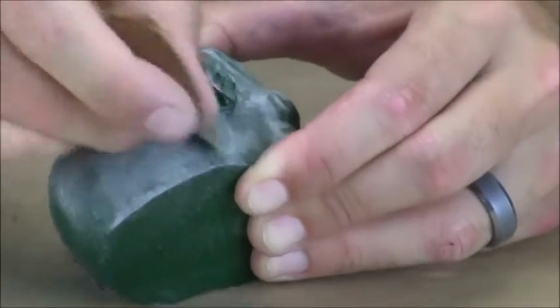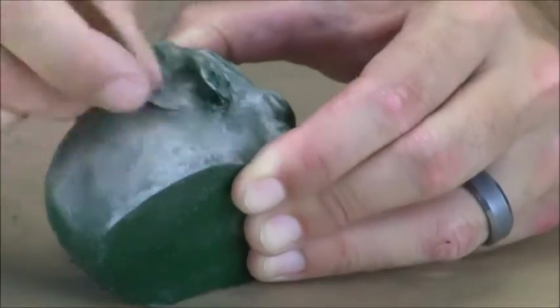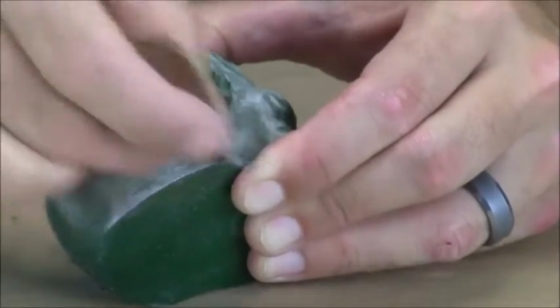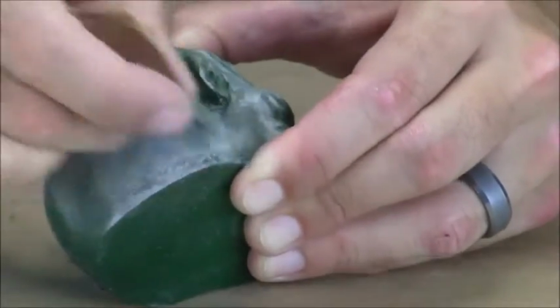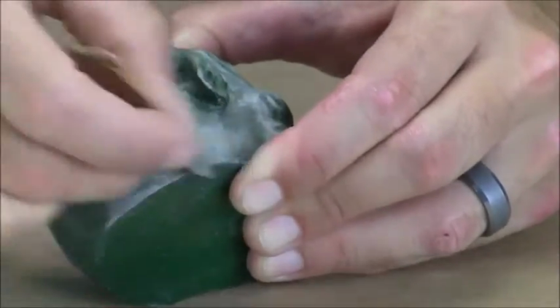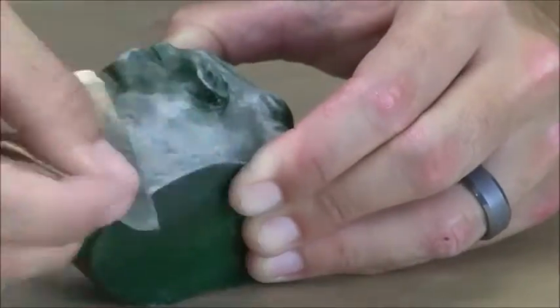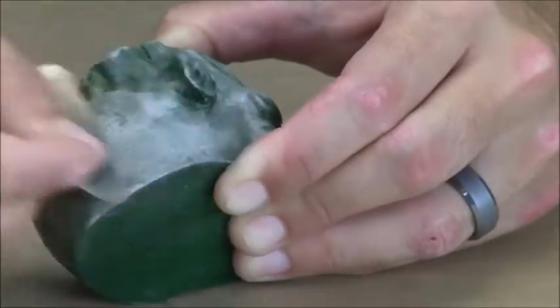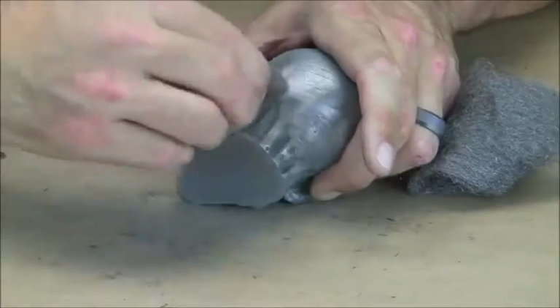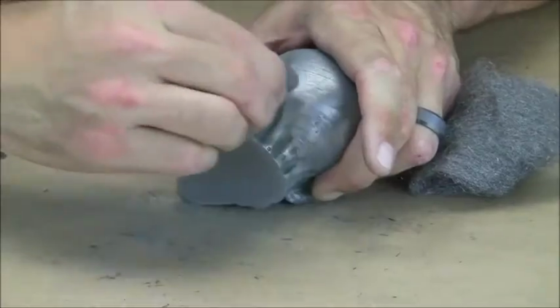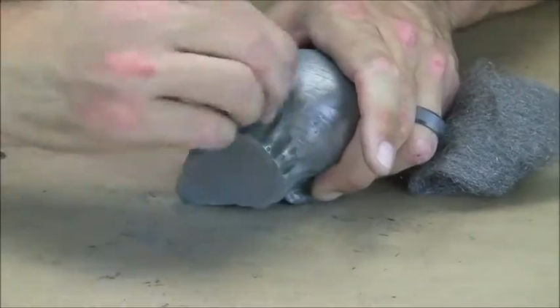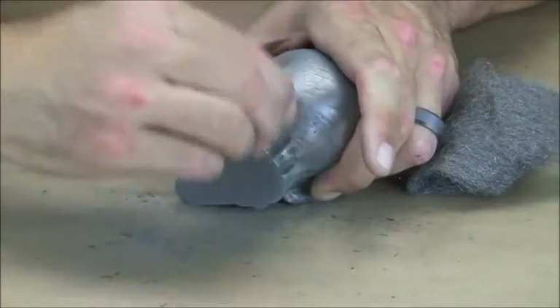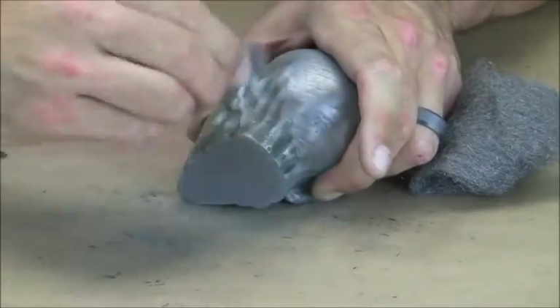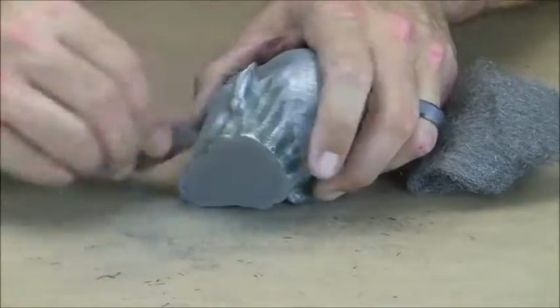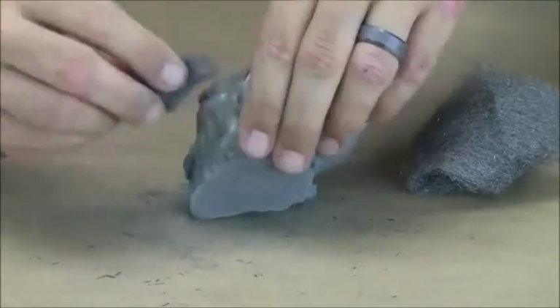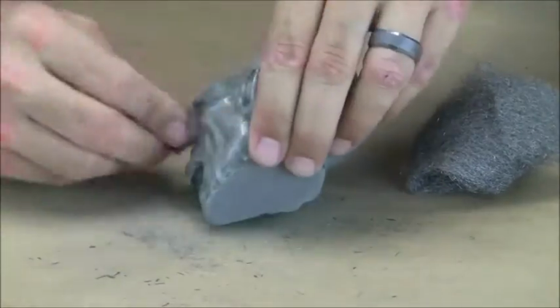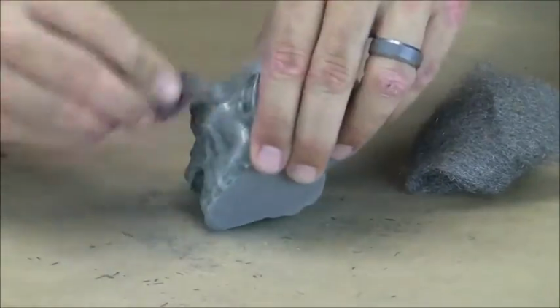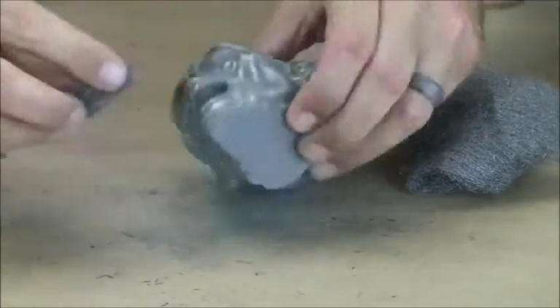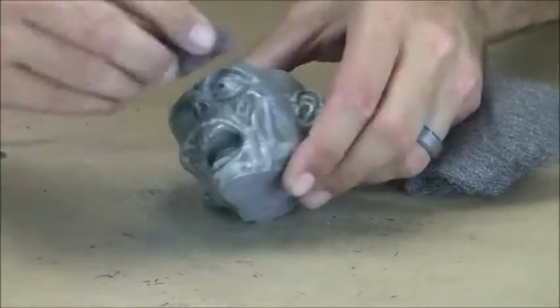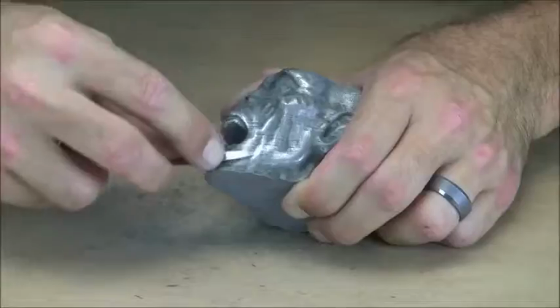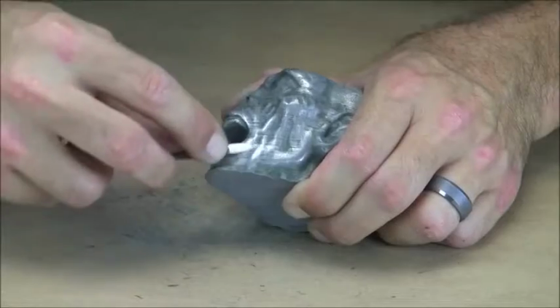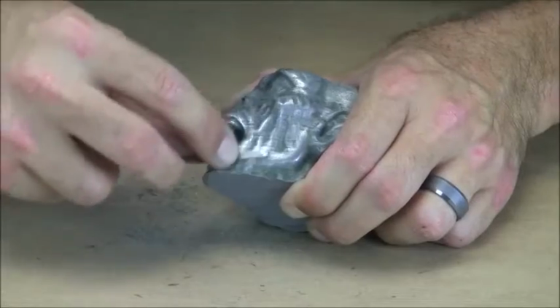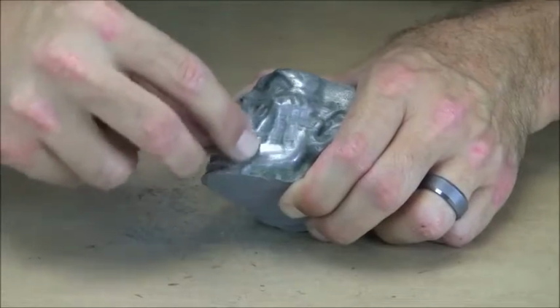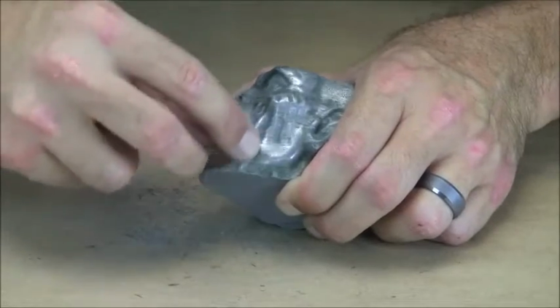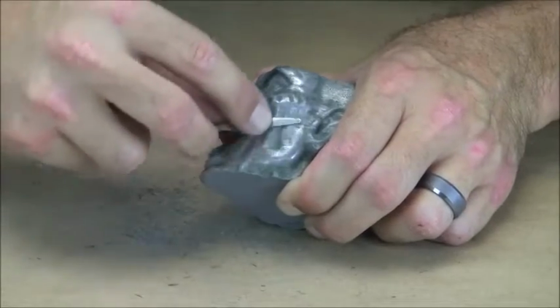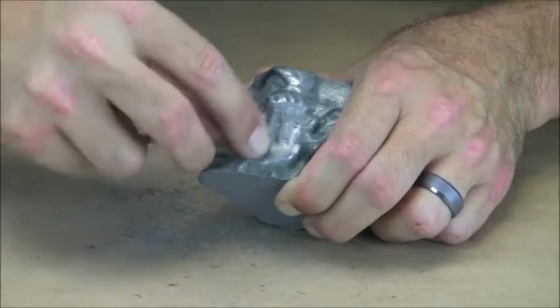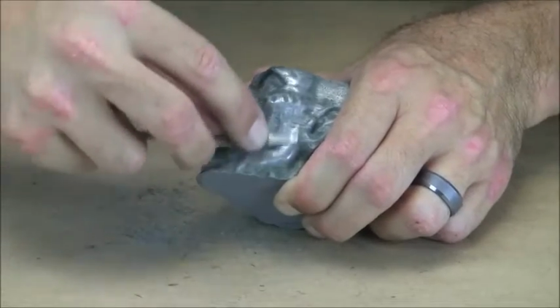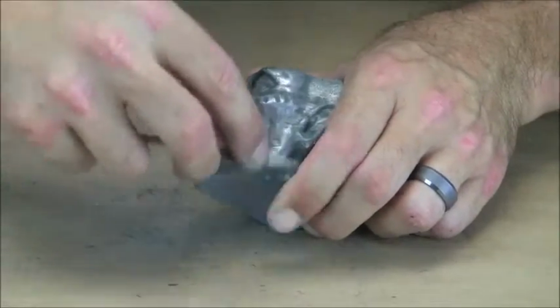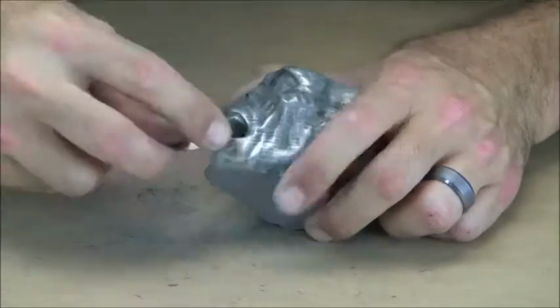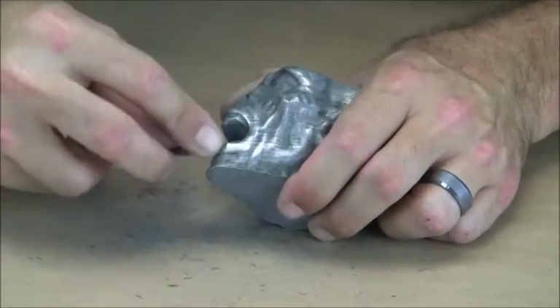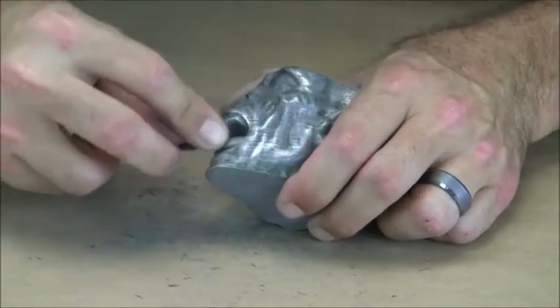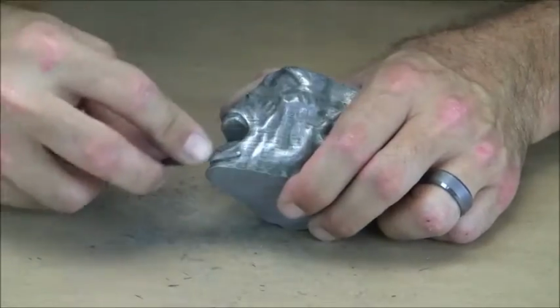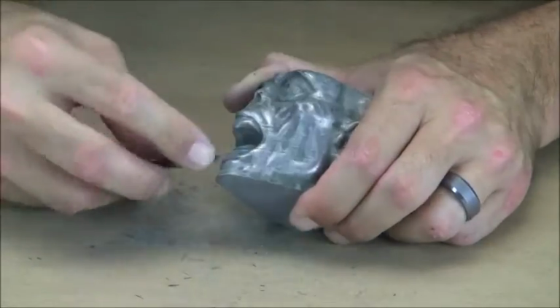Using sandpaper, steel wool, and burnishing tools will produce a very nice effect on the cast part.